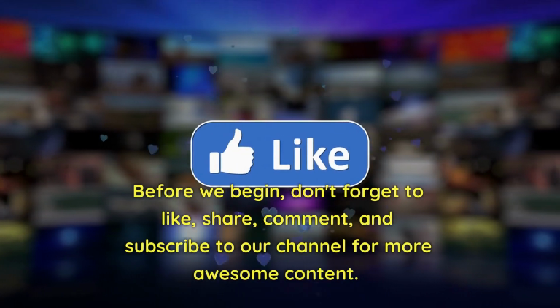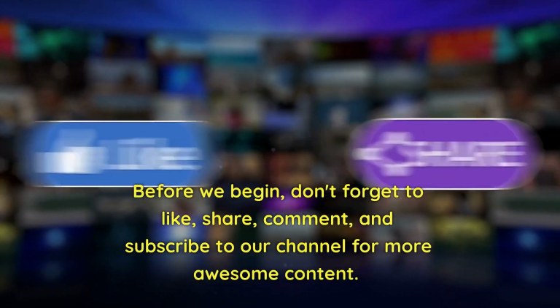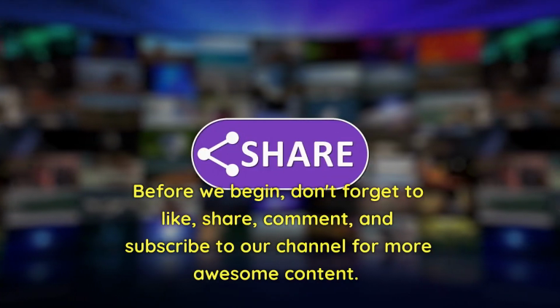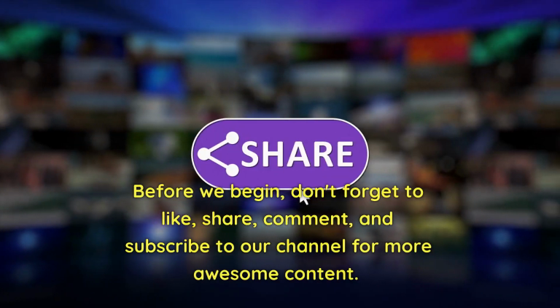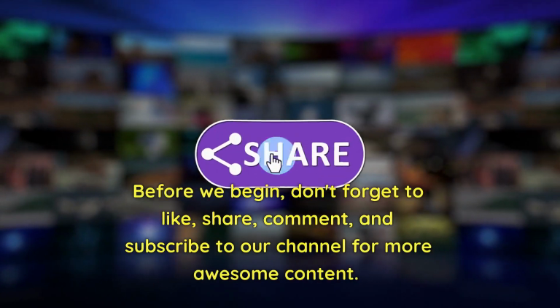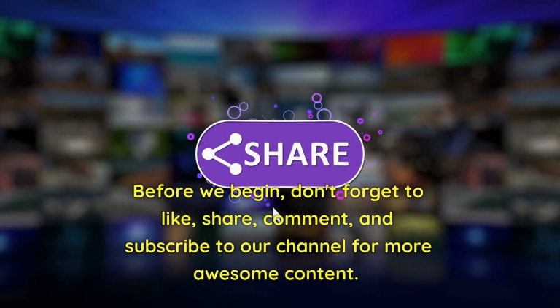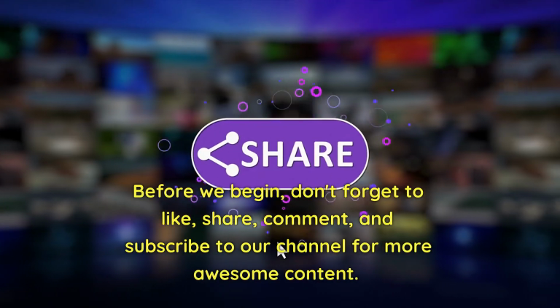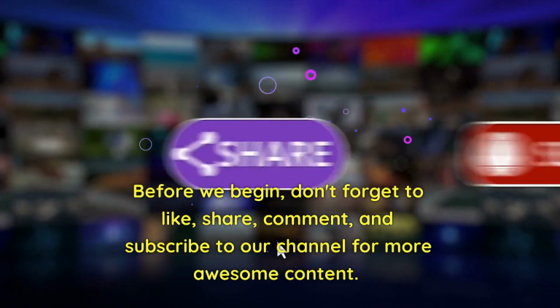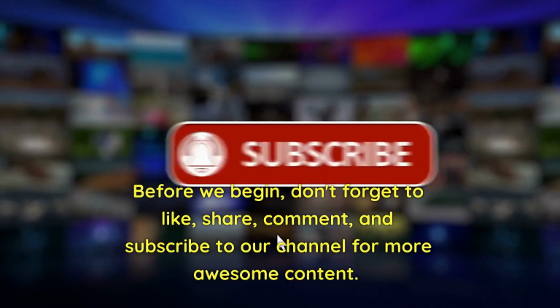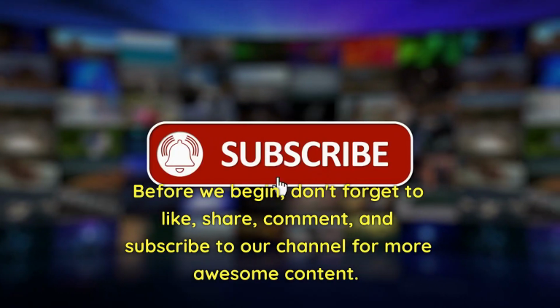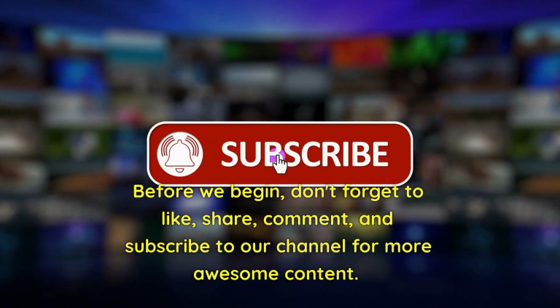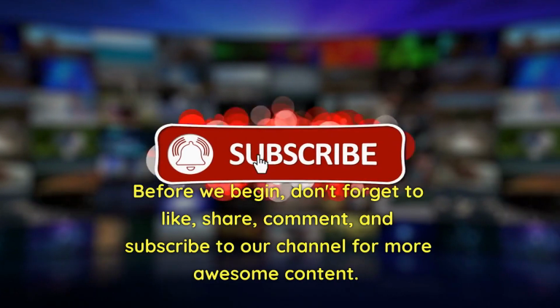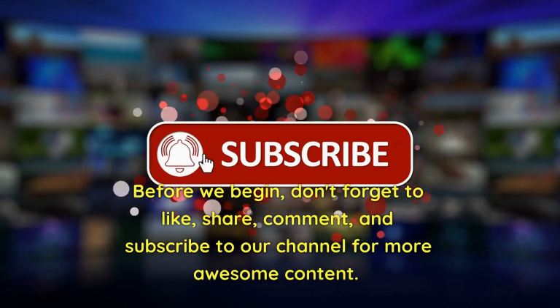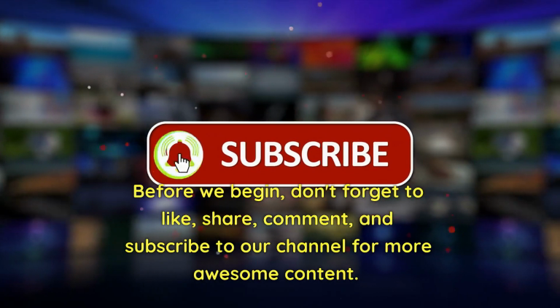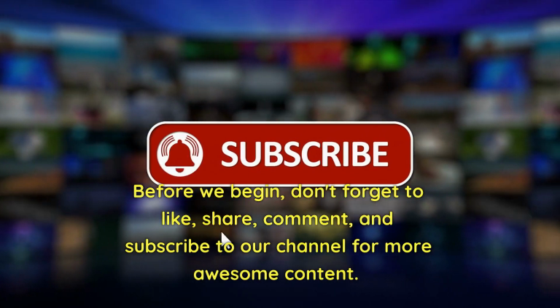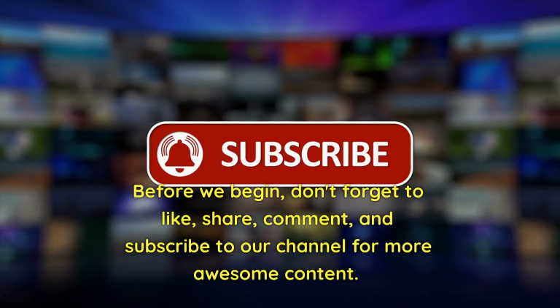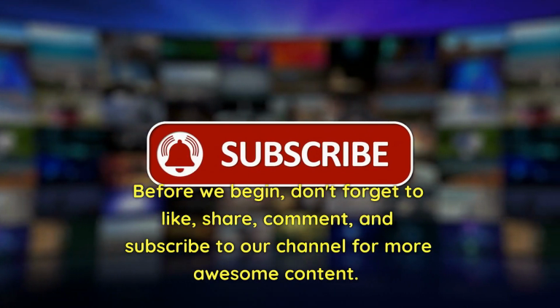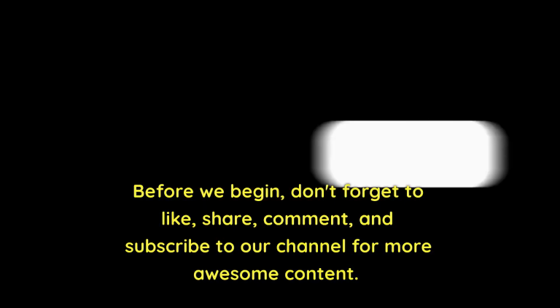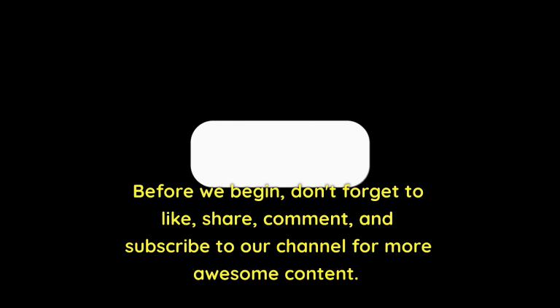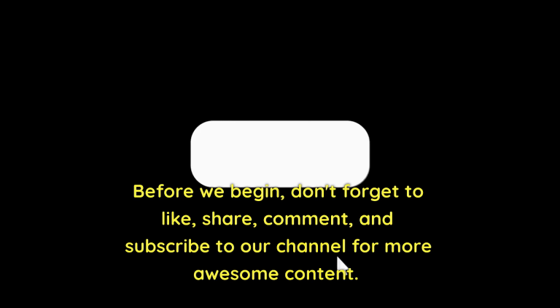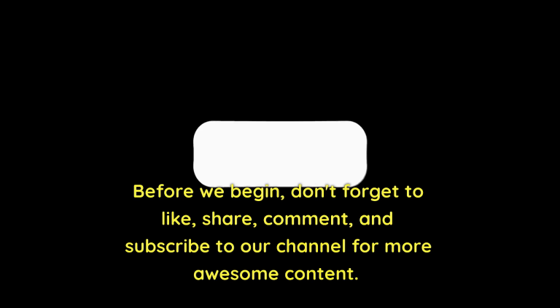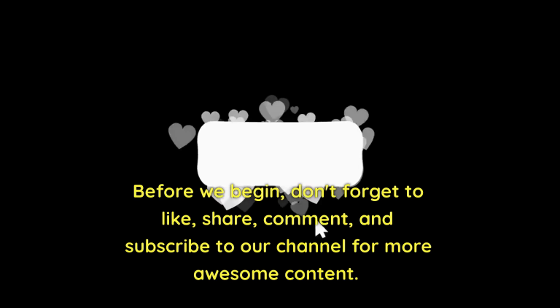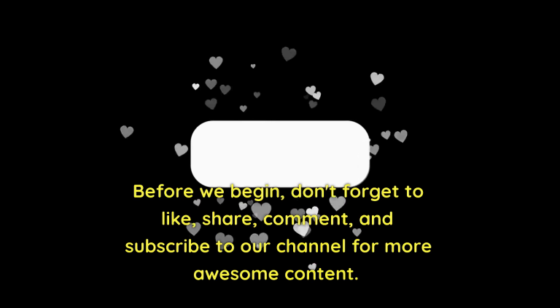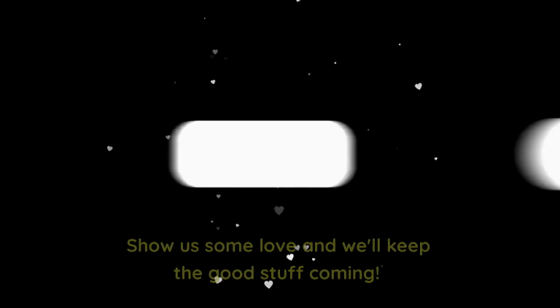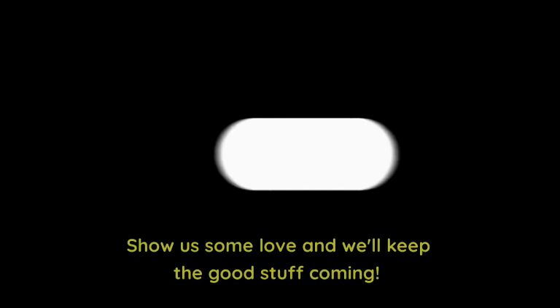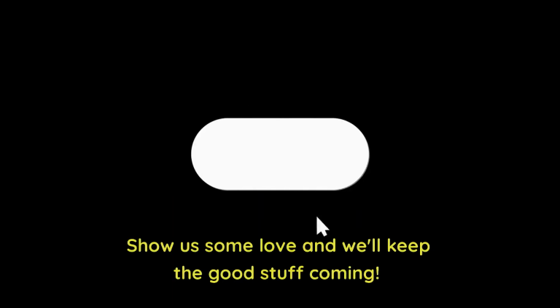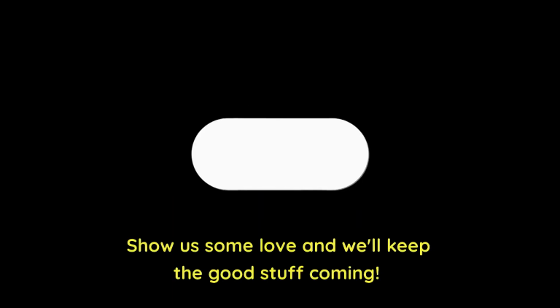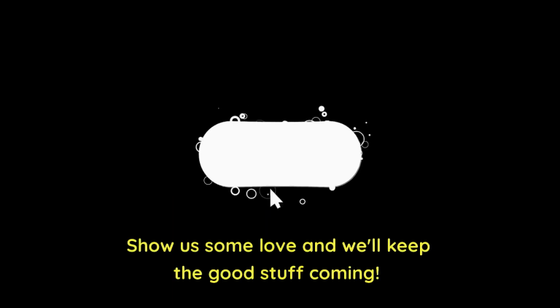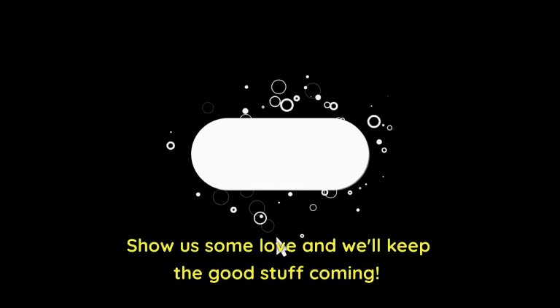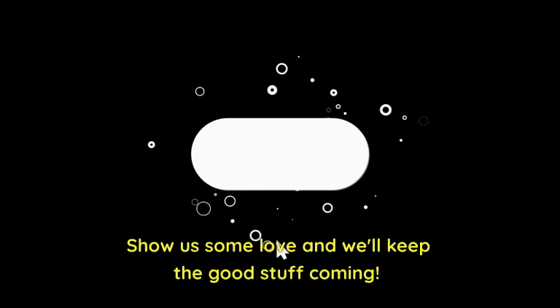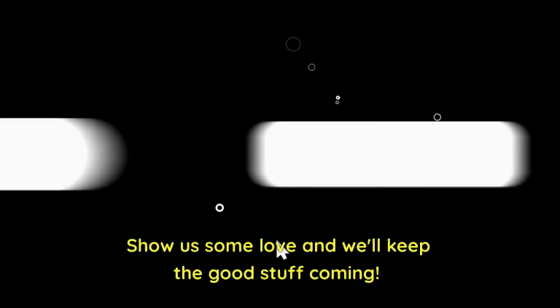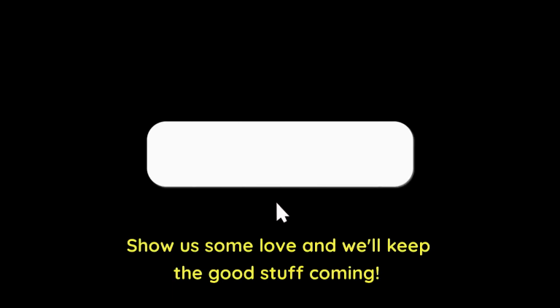Don't forget to like, share, comment, and subscribe to our channel for more awesome content. Show us some love and we'll keep the good stuff coming.